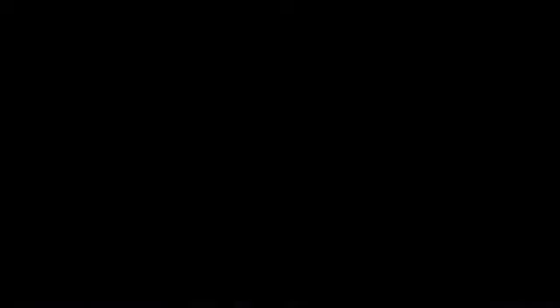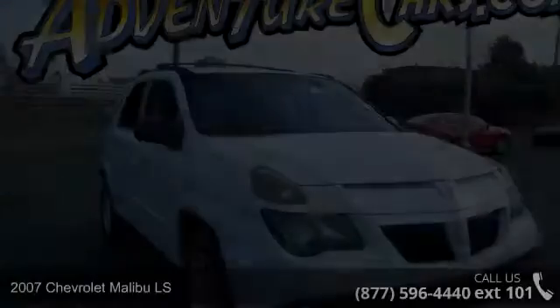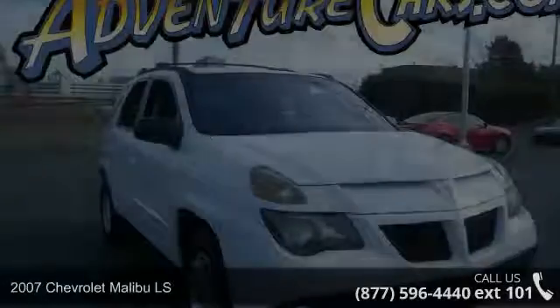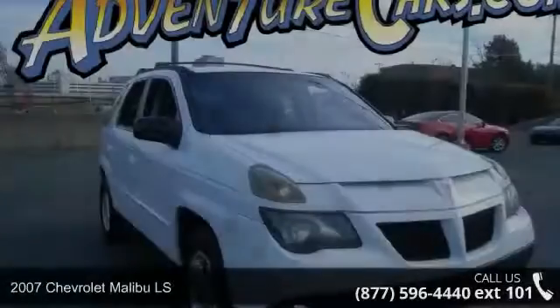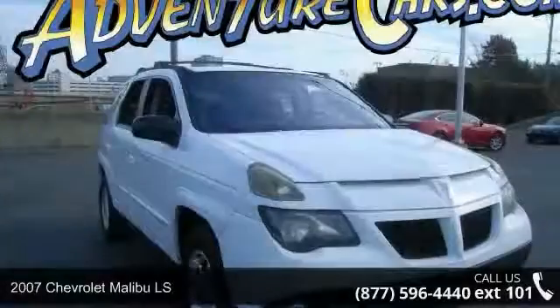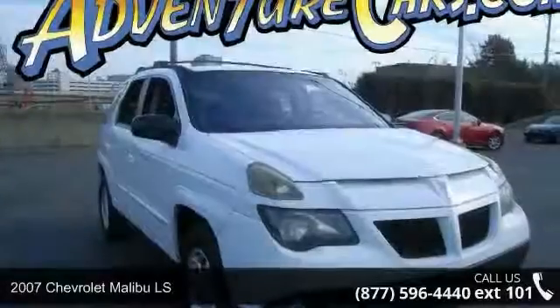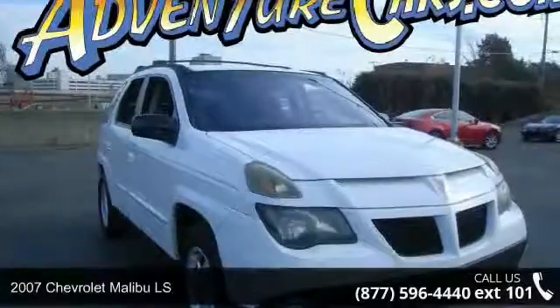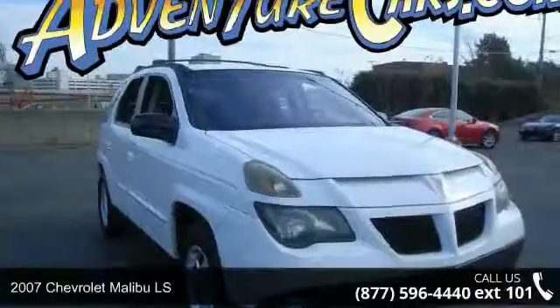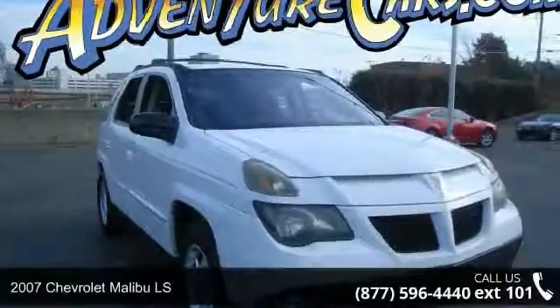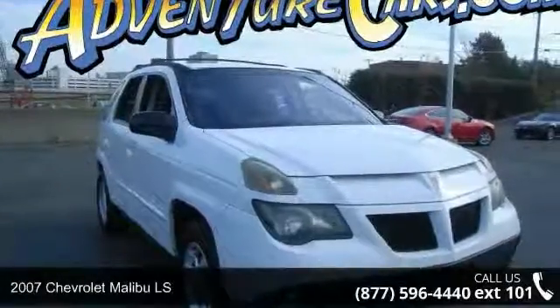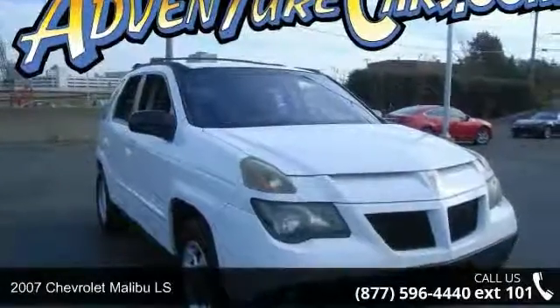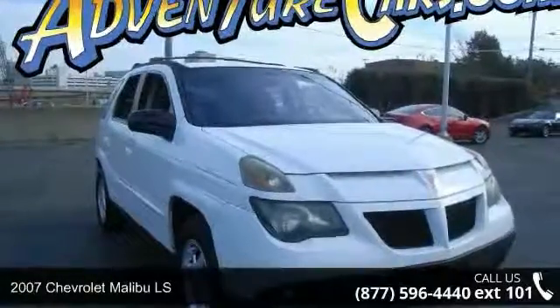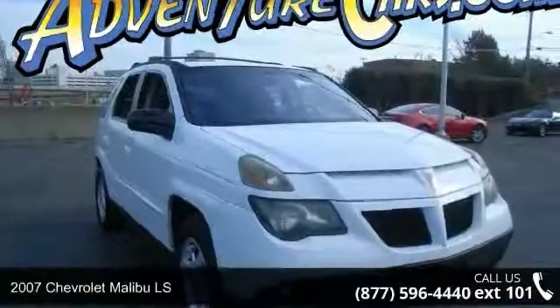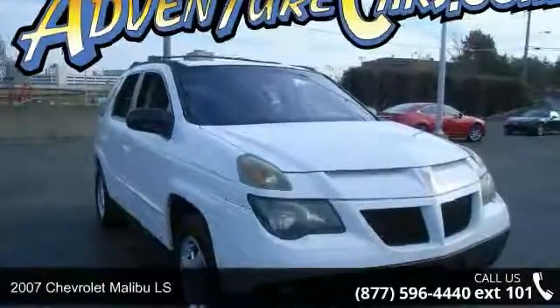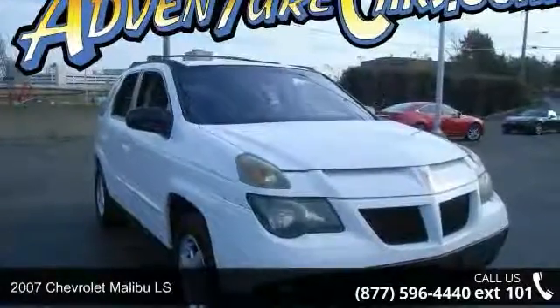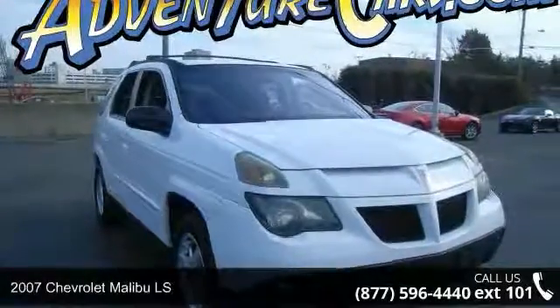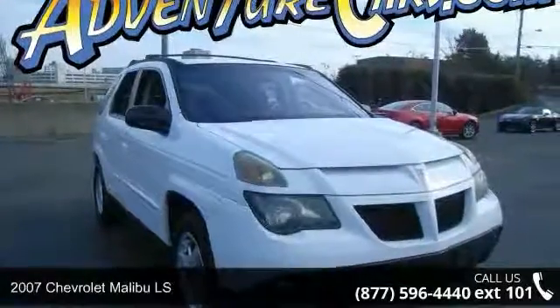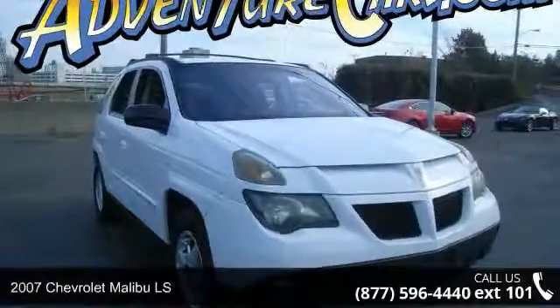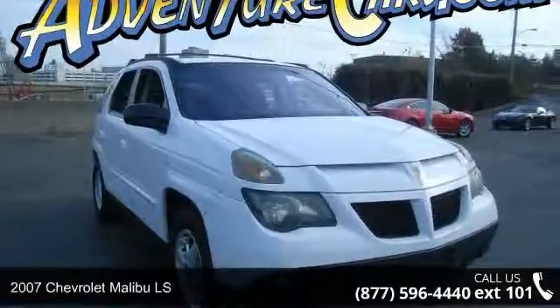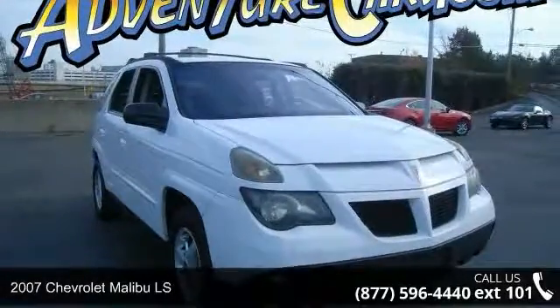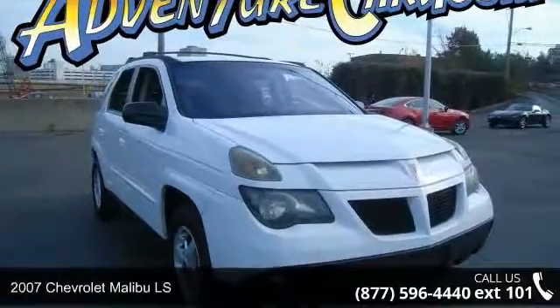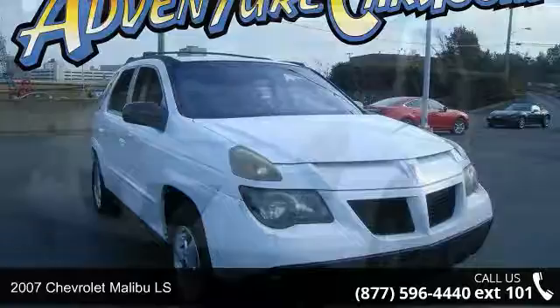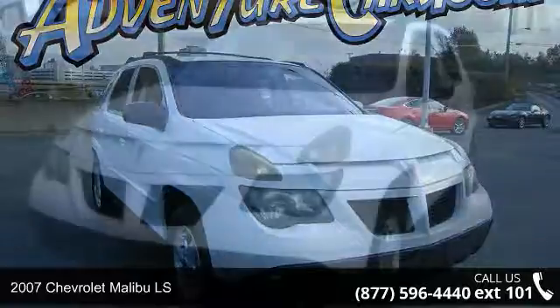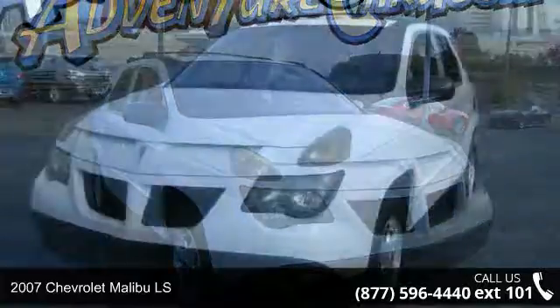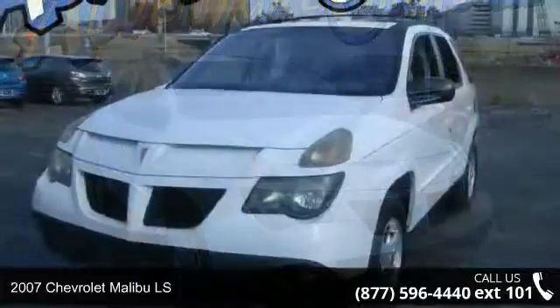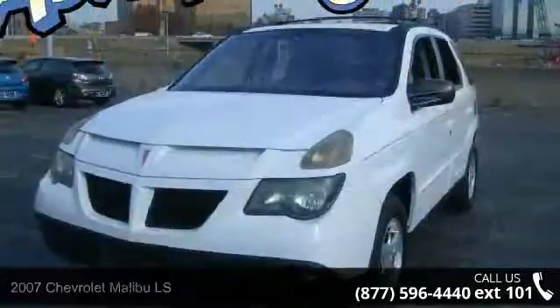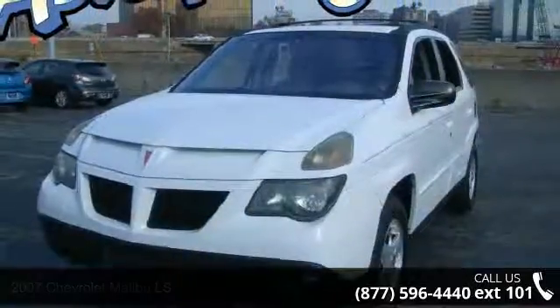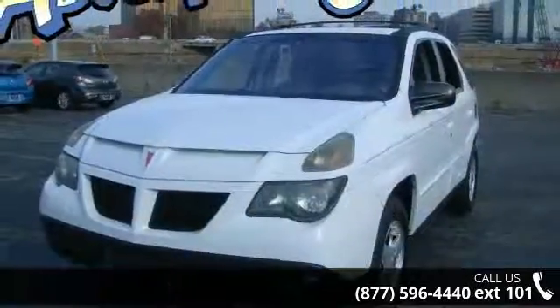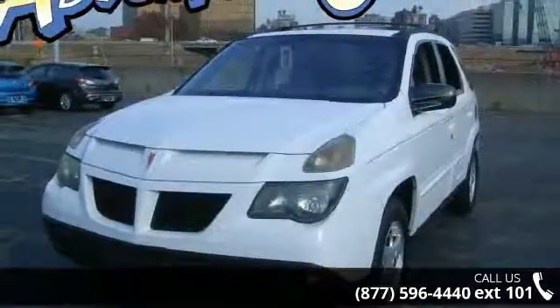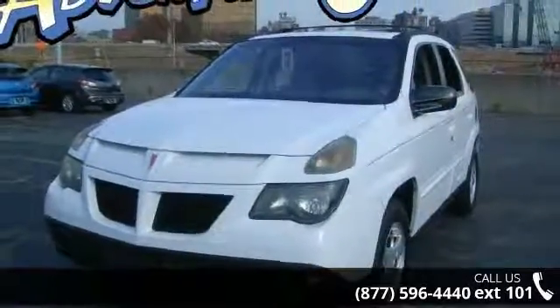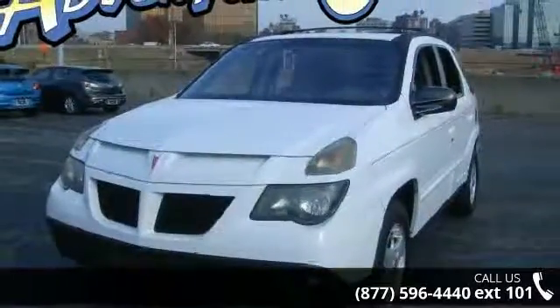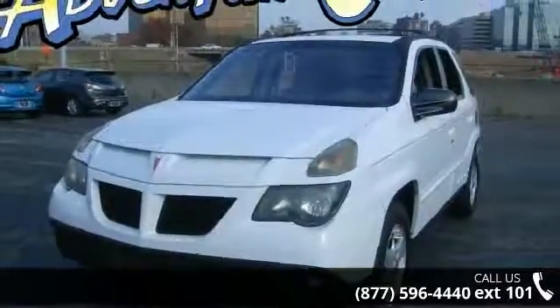Presenting the 2007 Chevrolet Malibu LS. If you are looking for a first-rate auto, this one could be yours today.